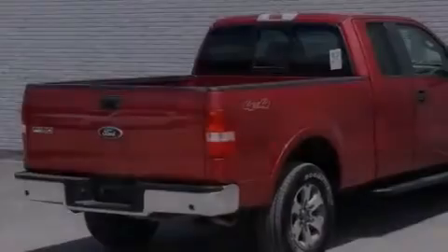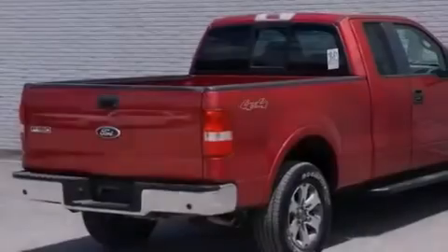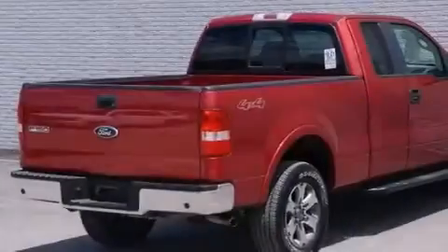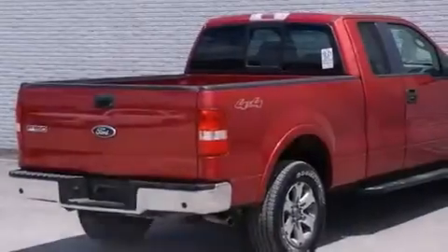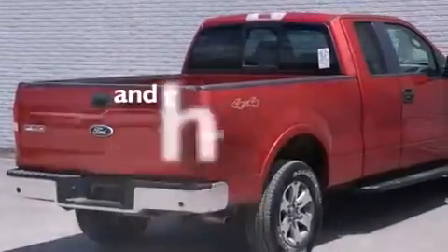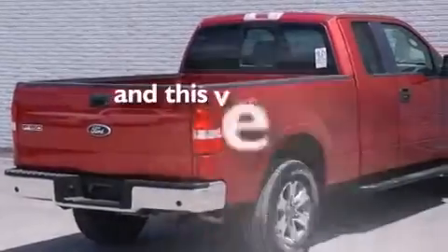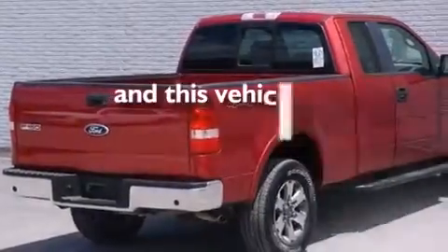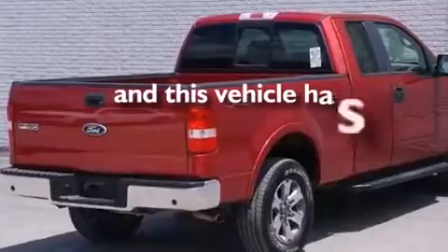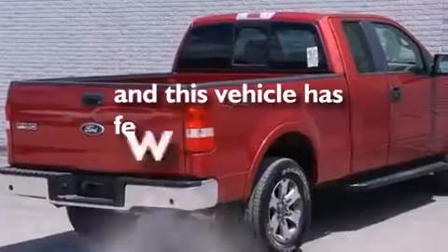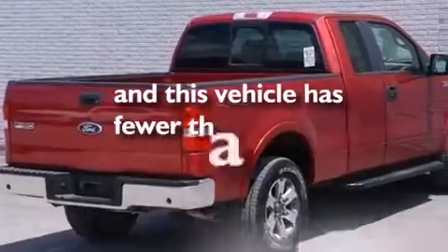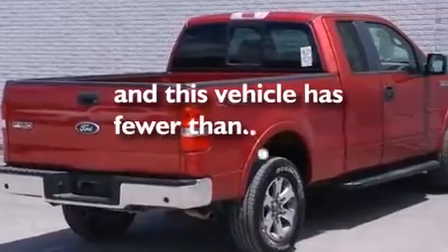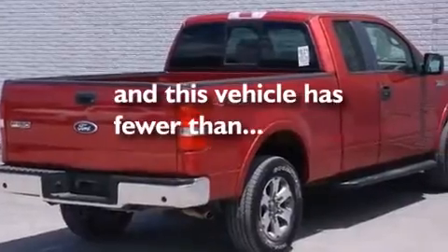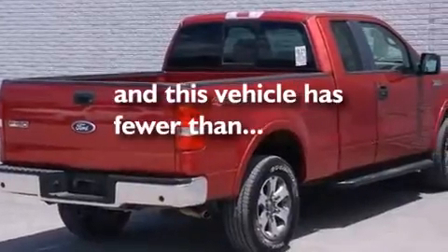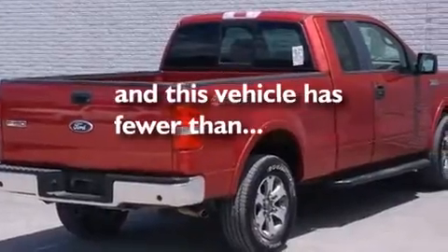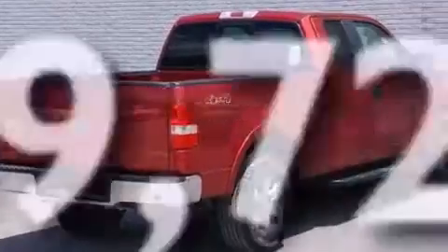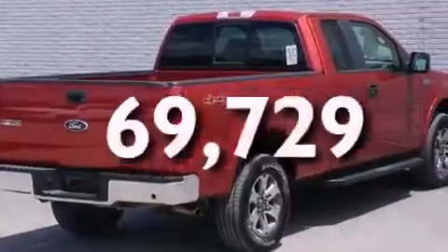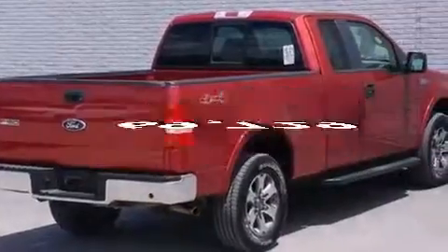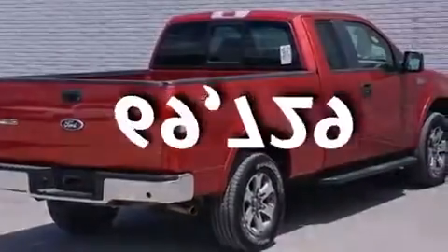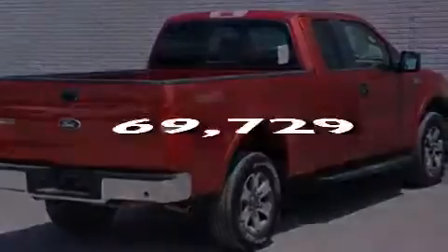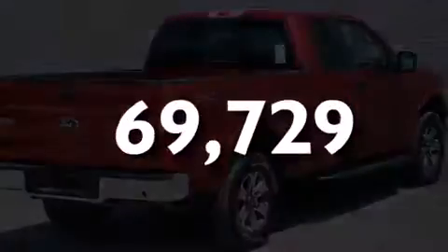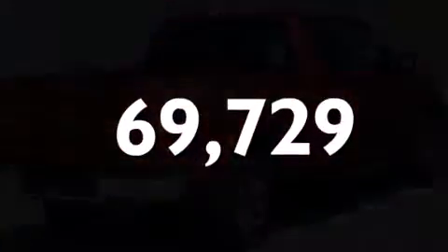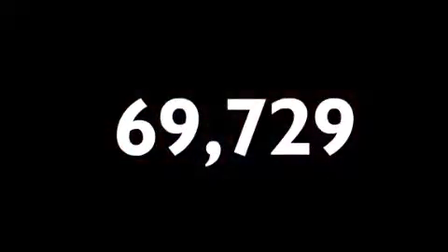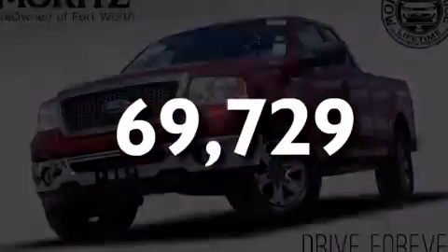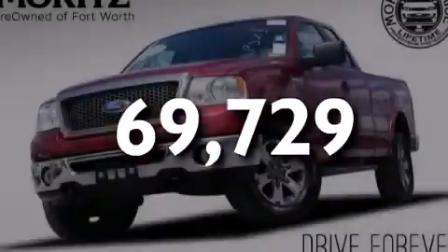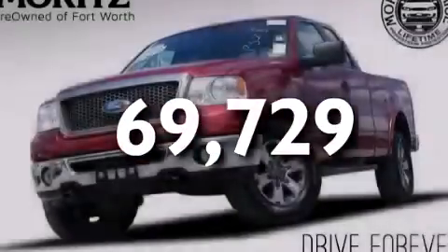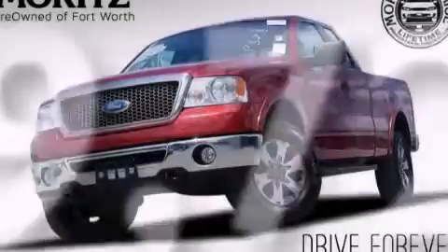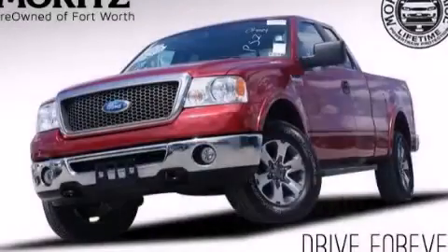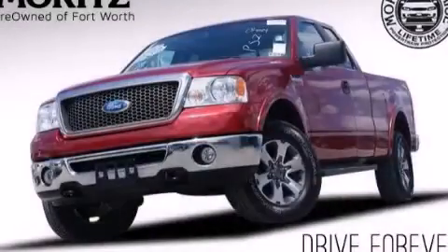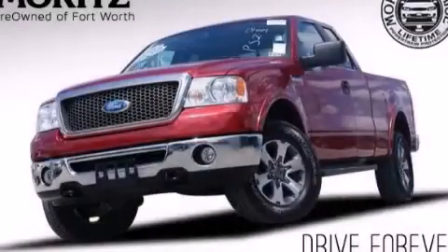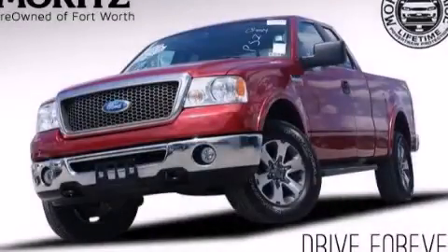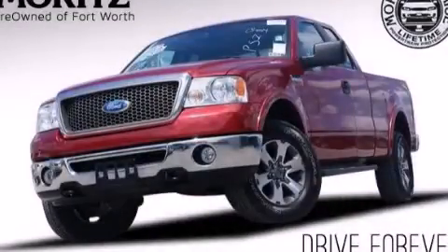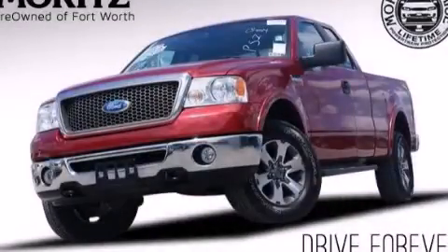This vehicle has less than 71,000 miles. Please call today to reserve this vehicle for a test drive.